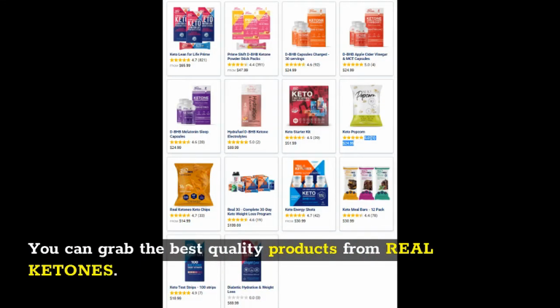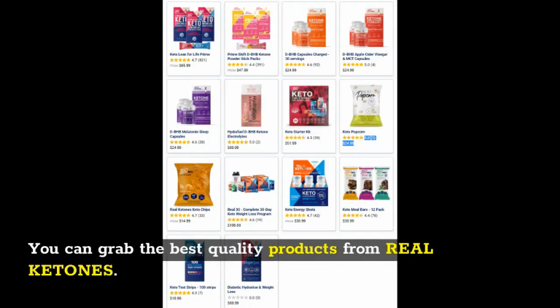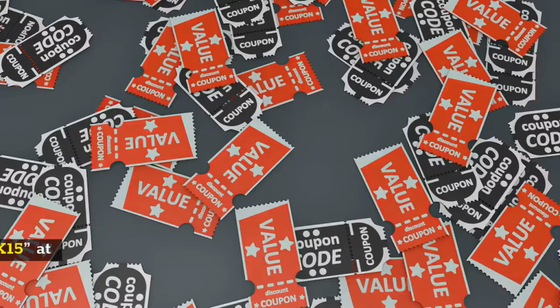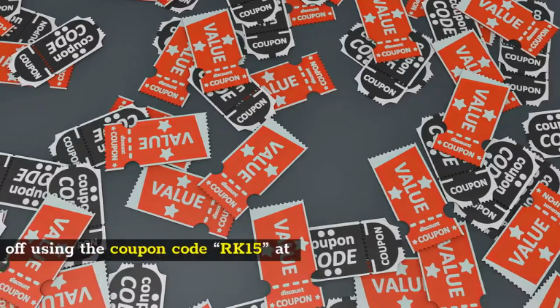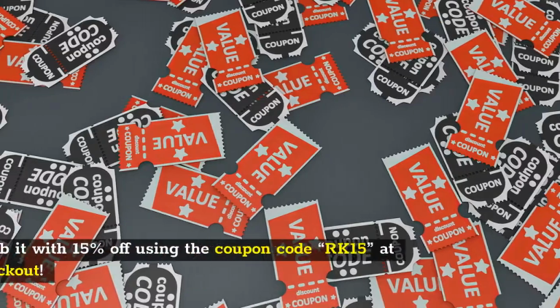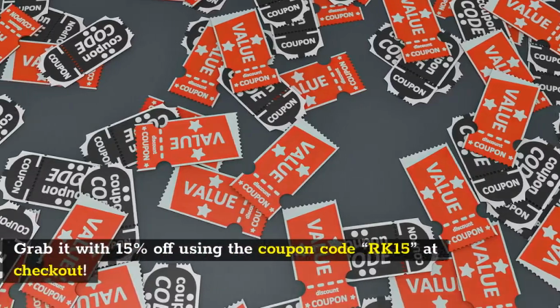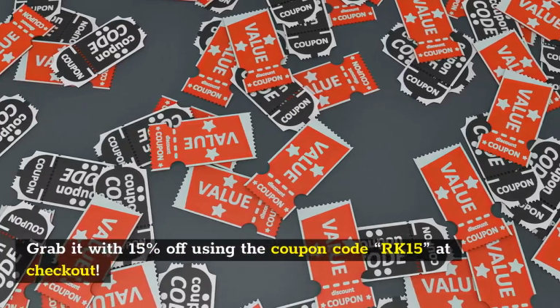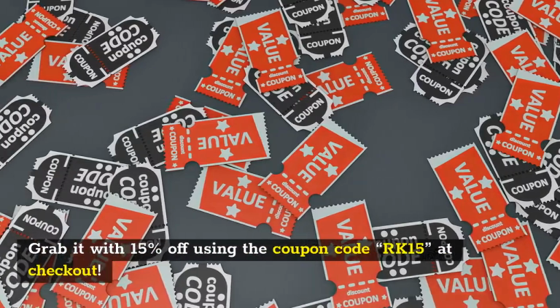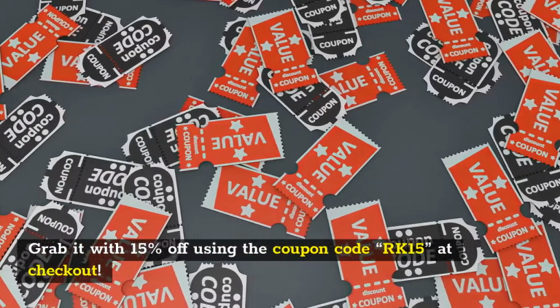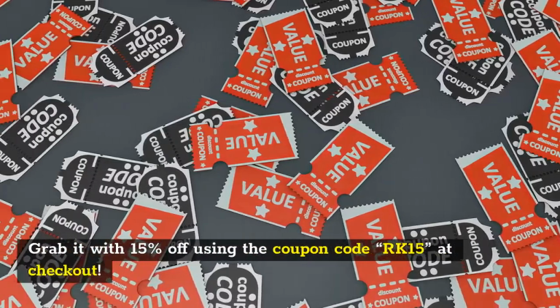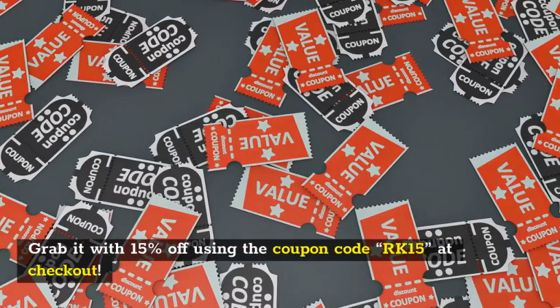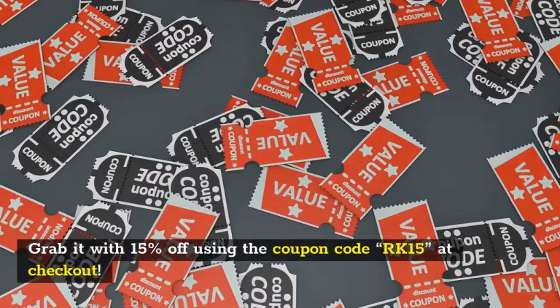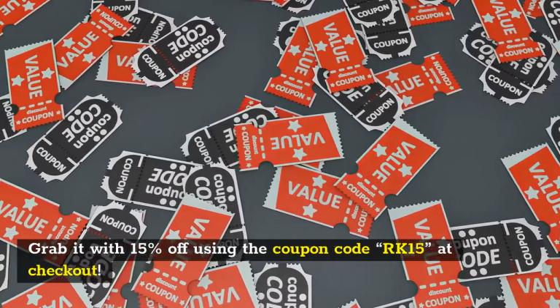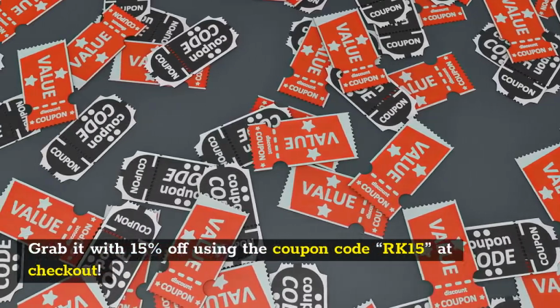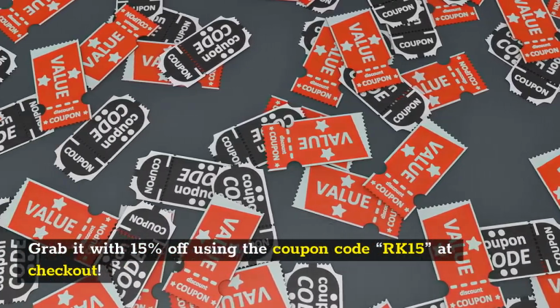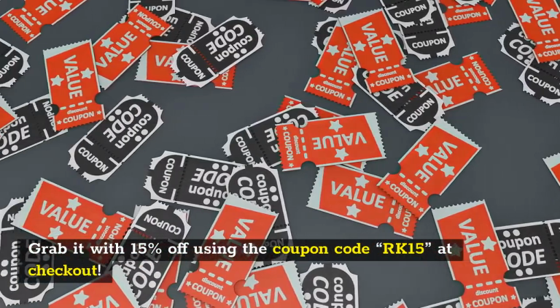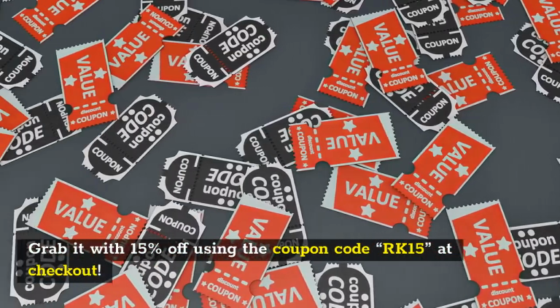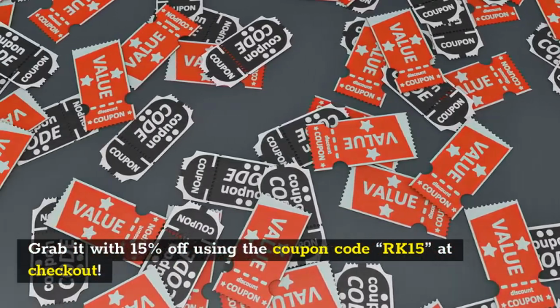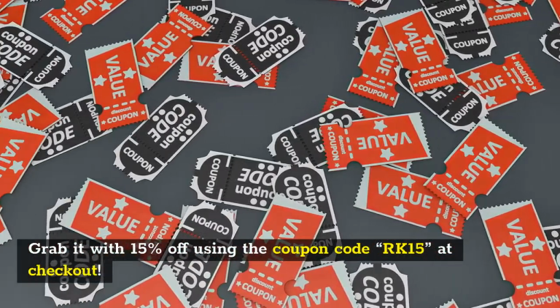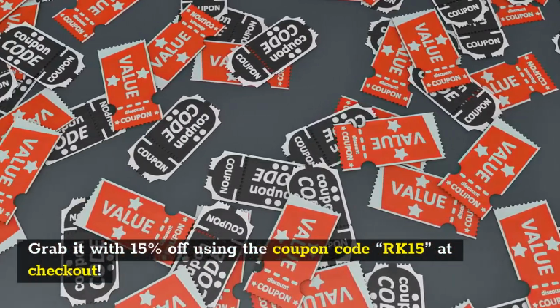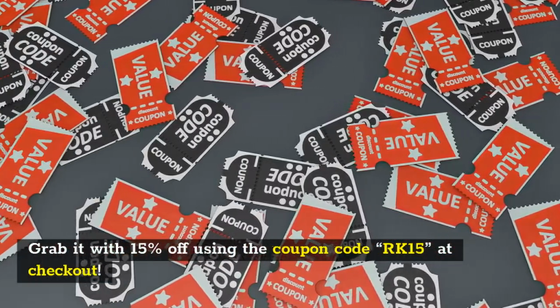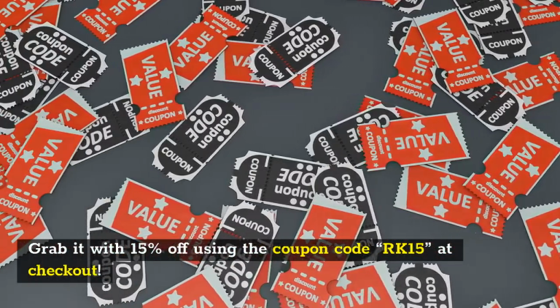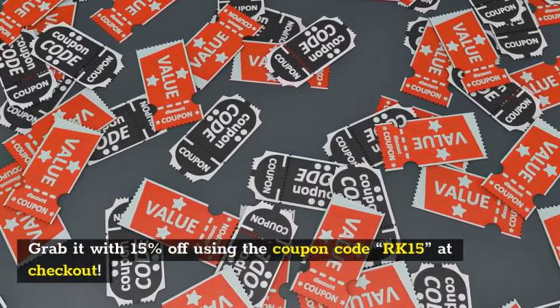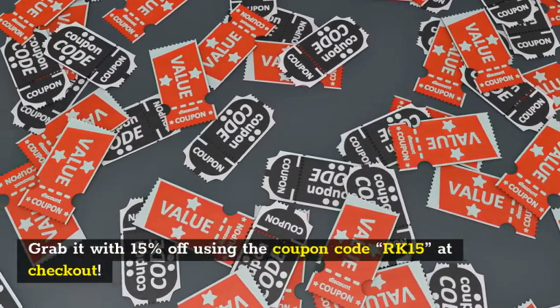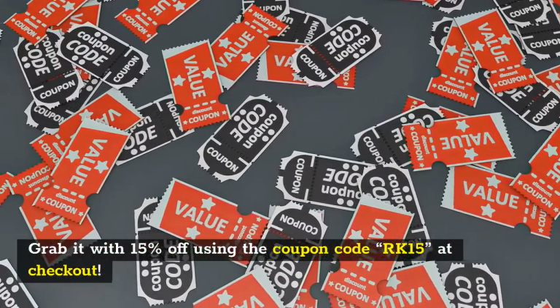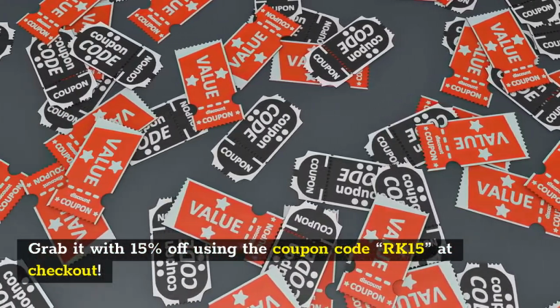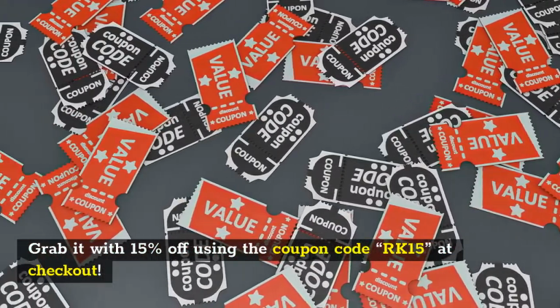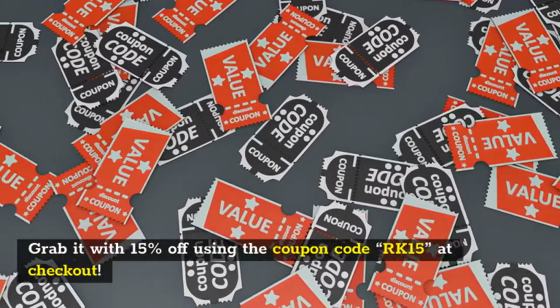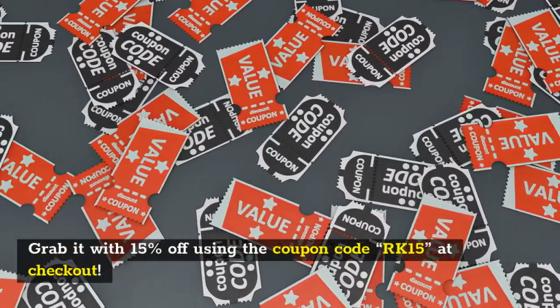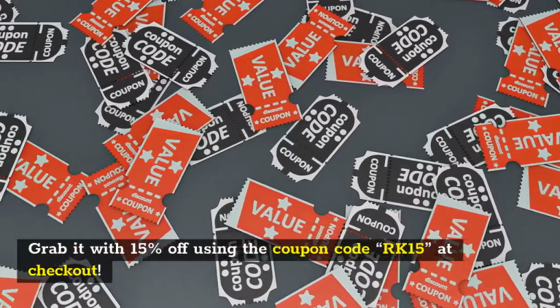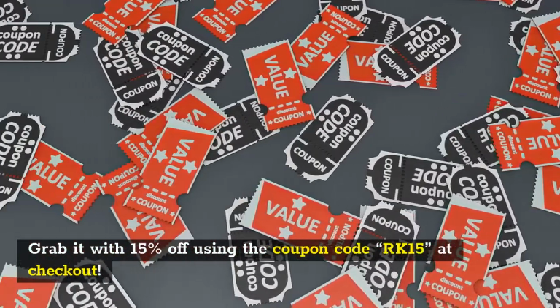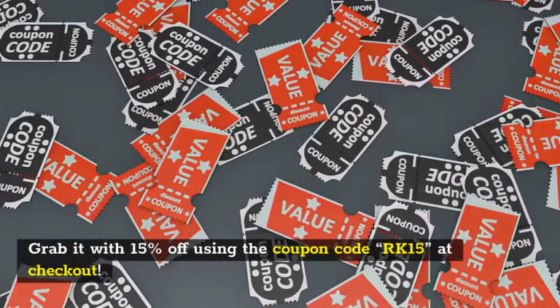Grab it with 15% off using the coupon code RK15 at checkout.